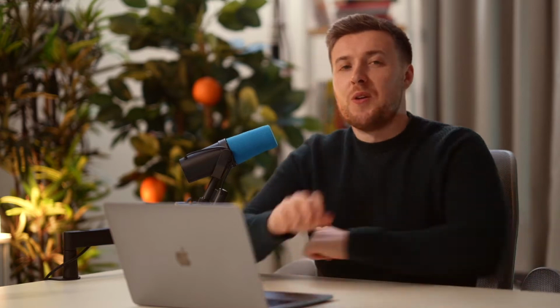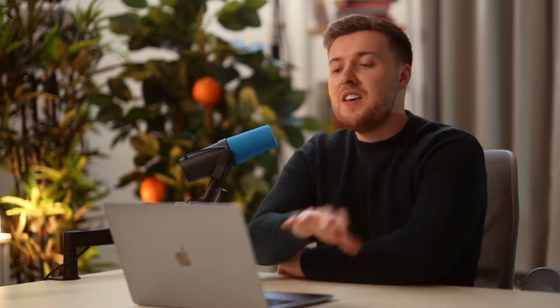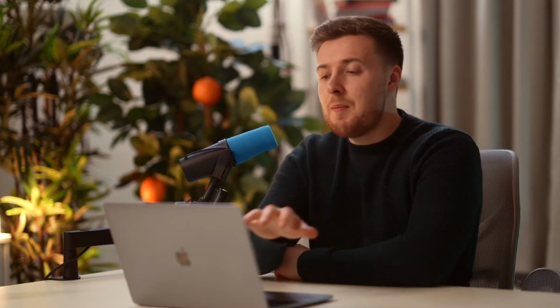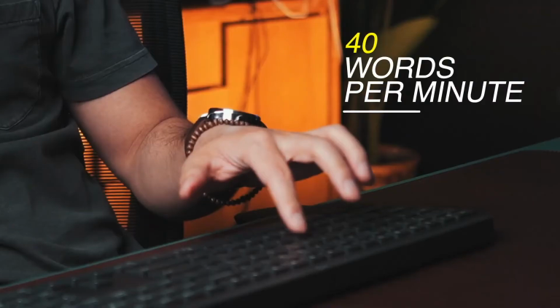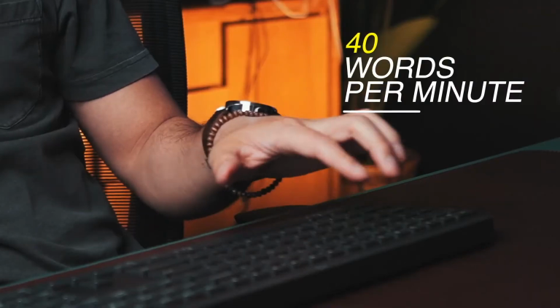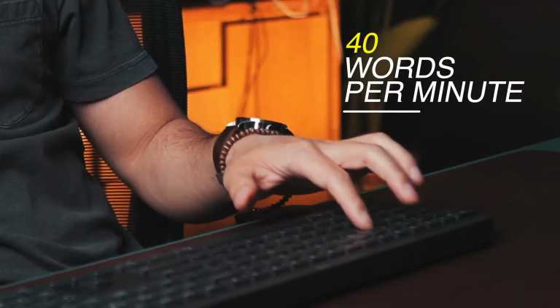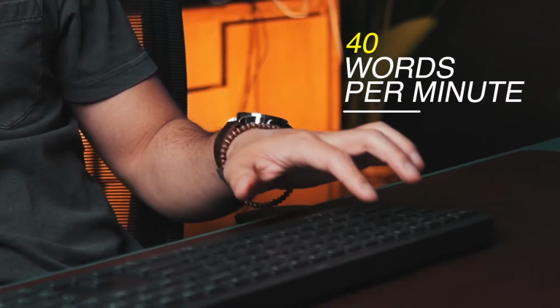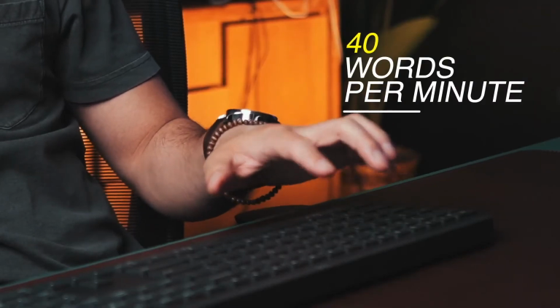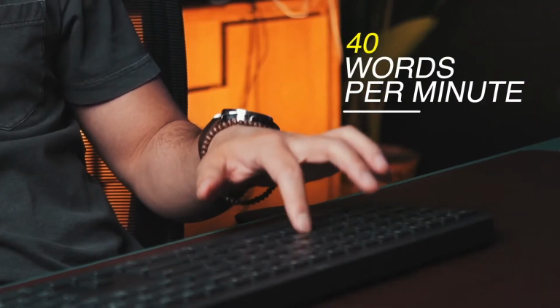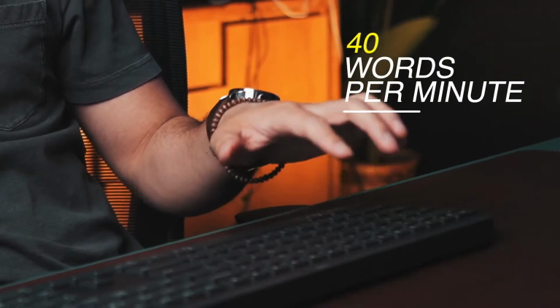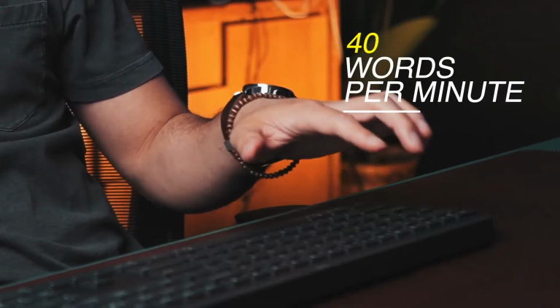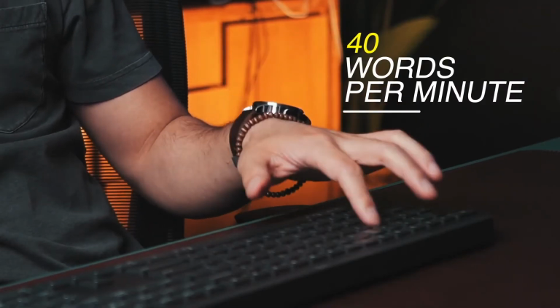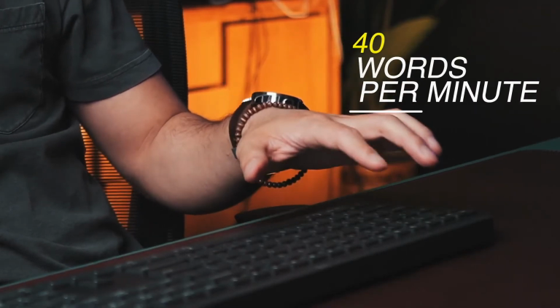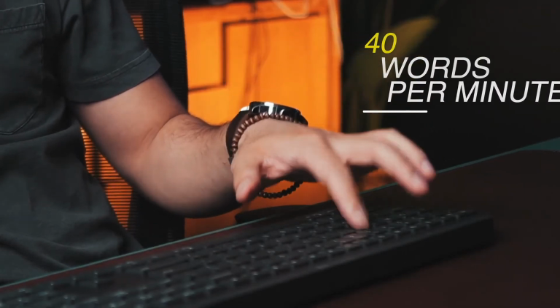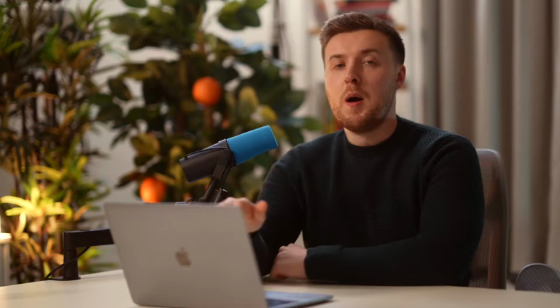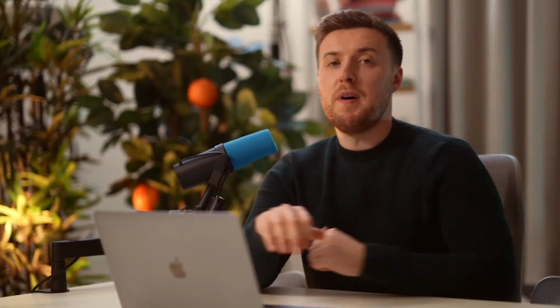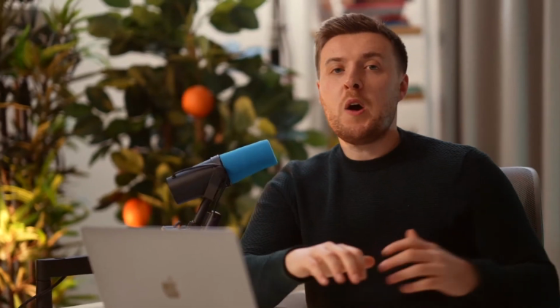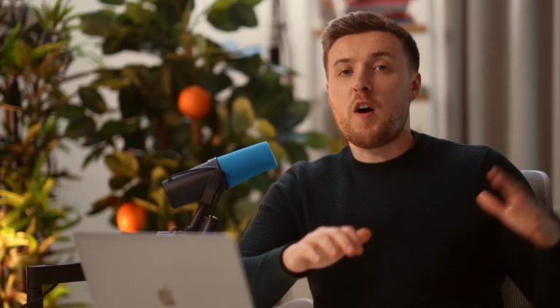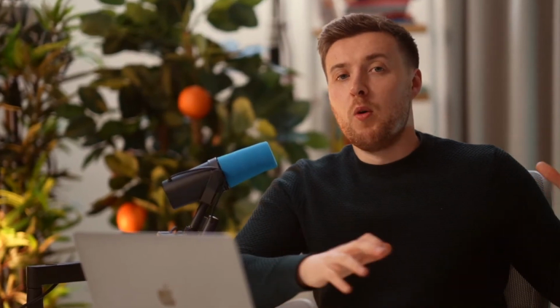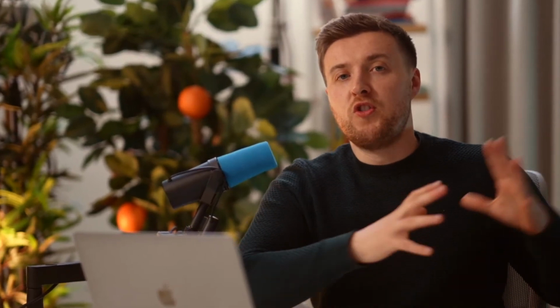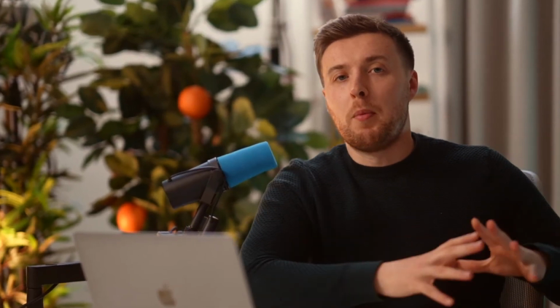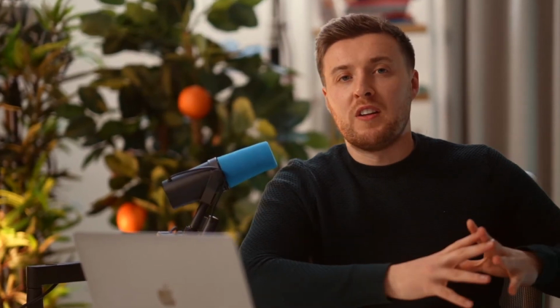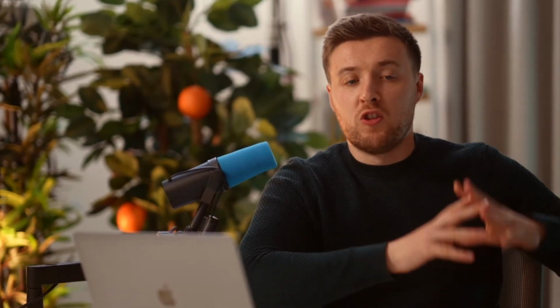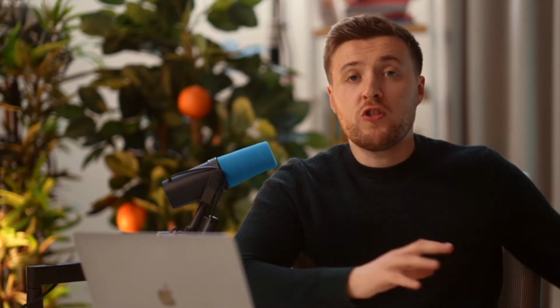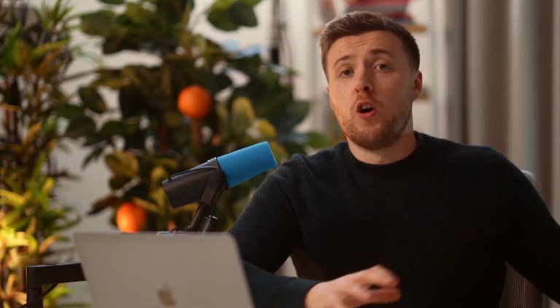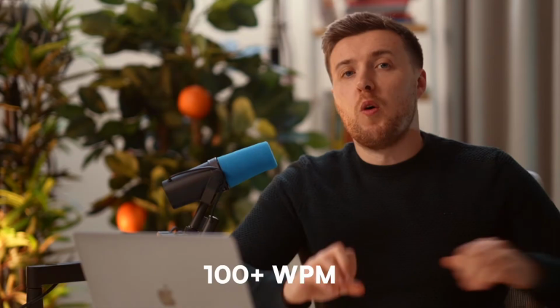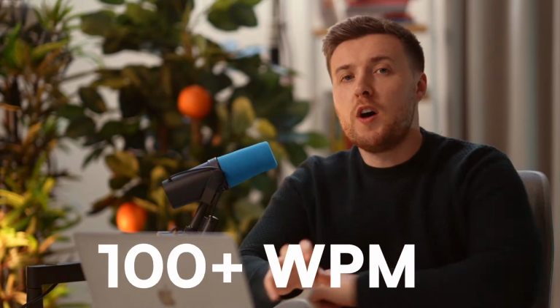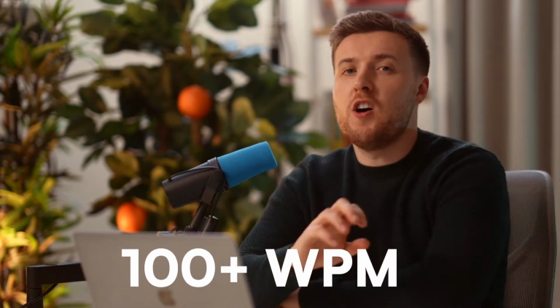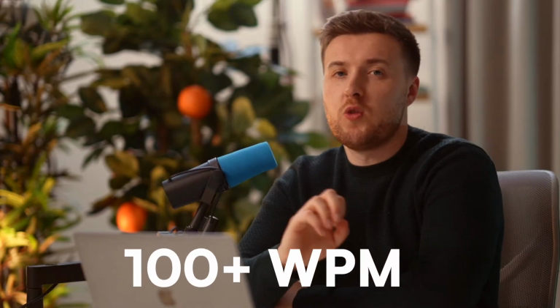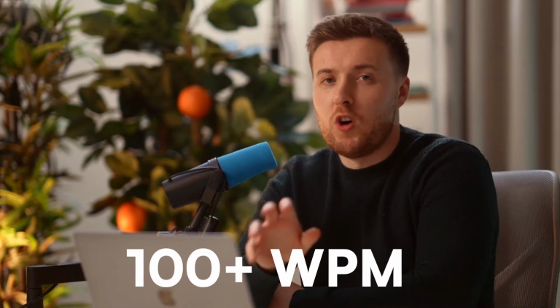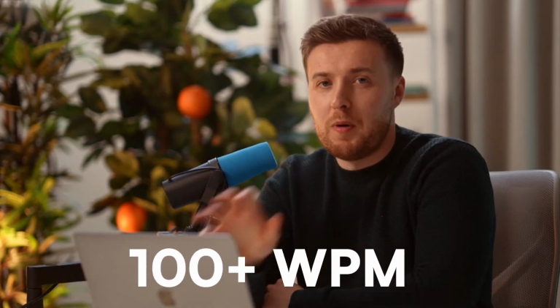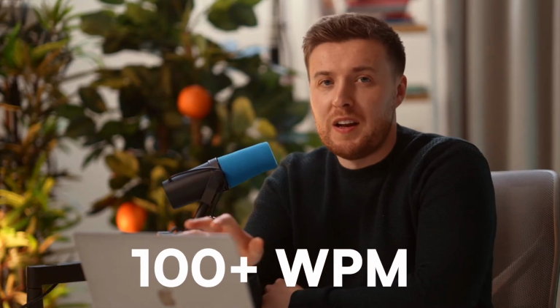So this time last week, my typing speed was dreadful, but now I've more than doubled it to just over 100 words per minute.